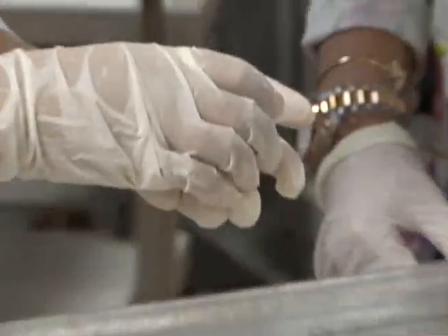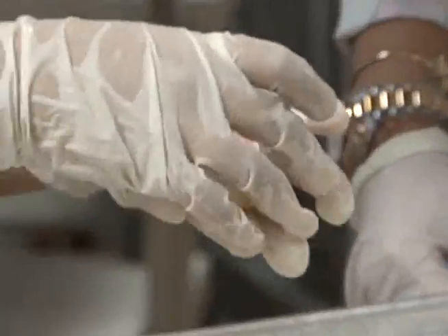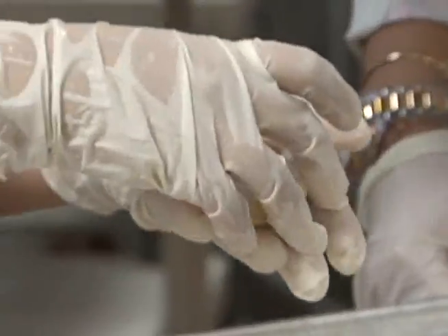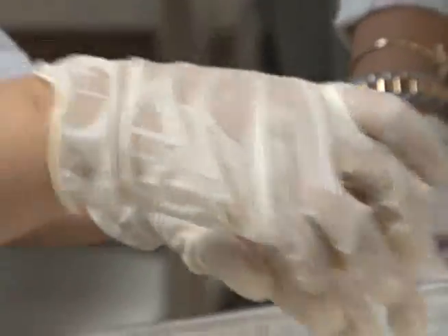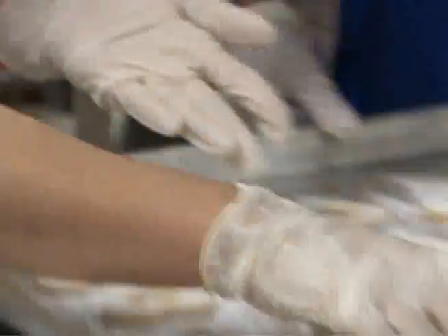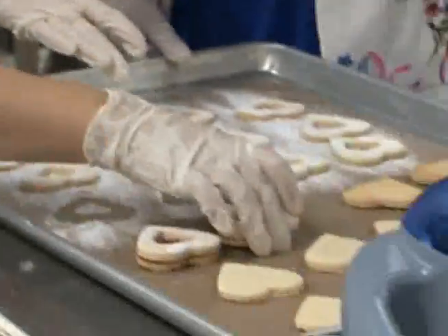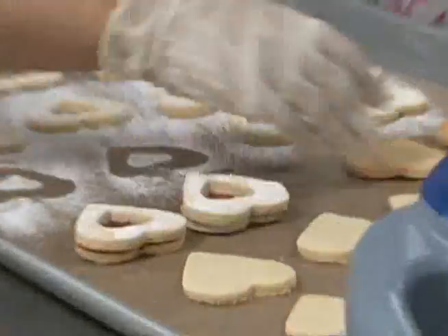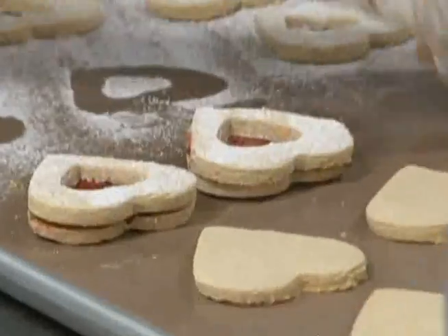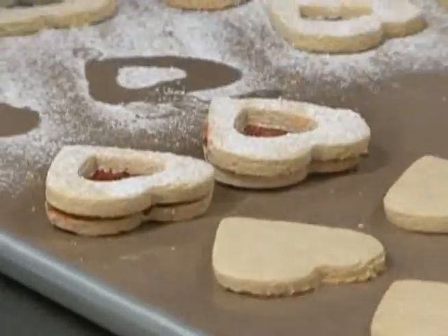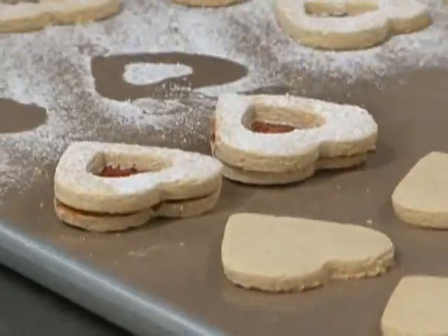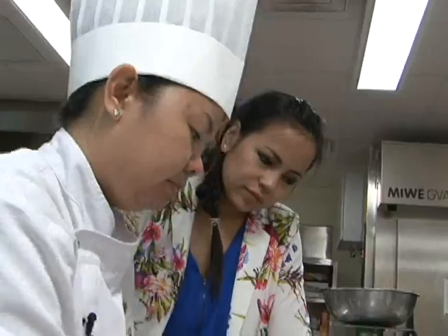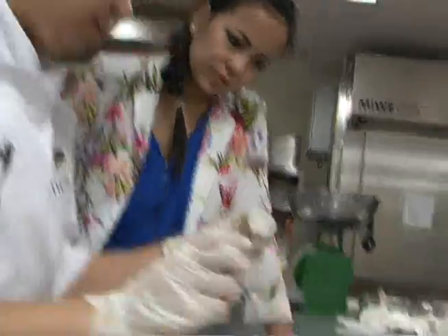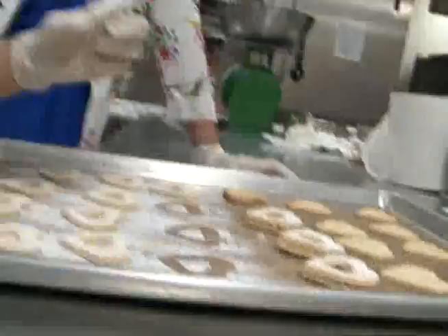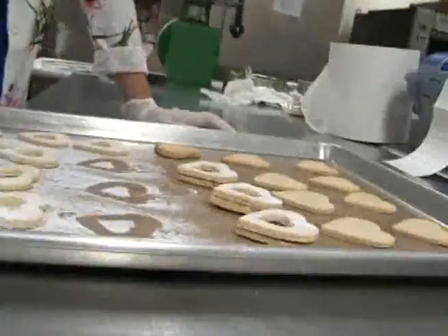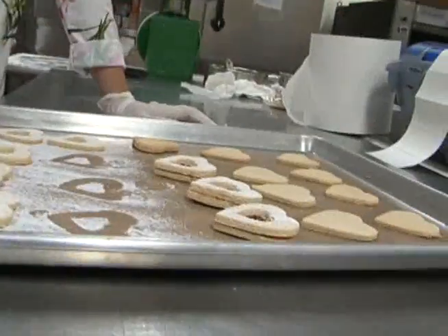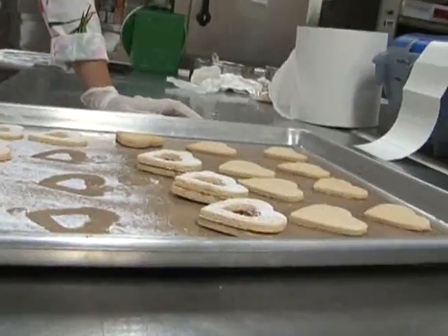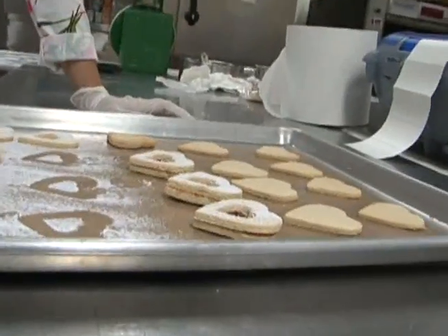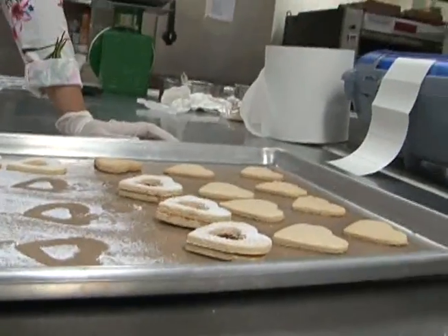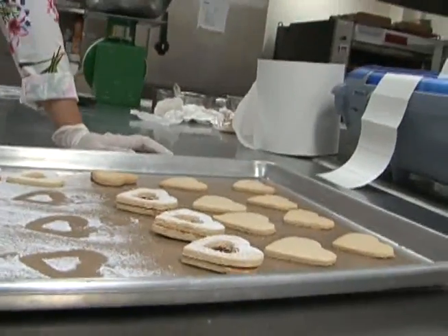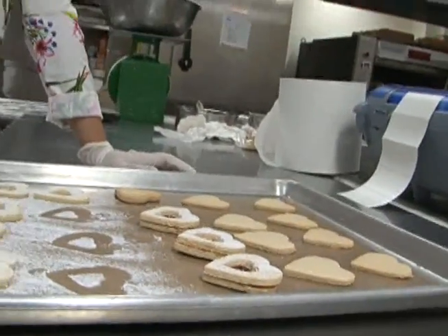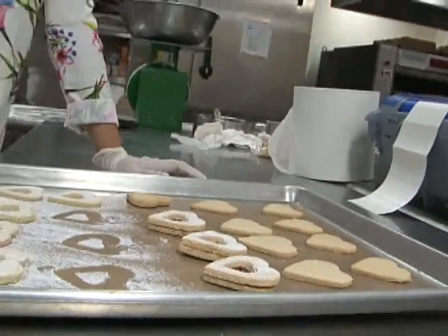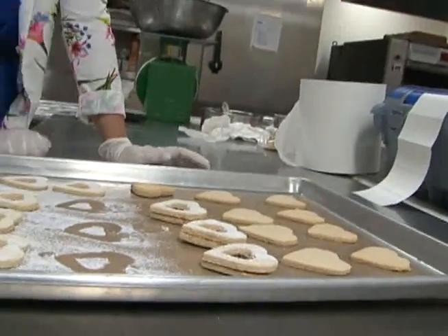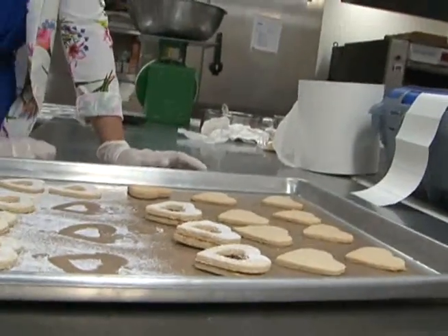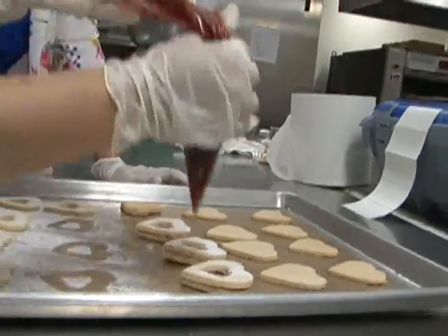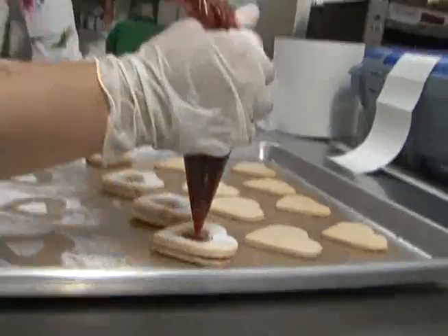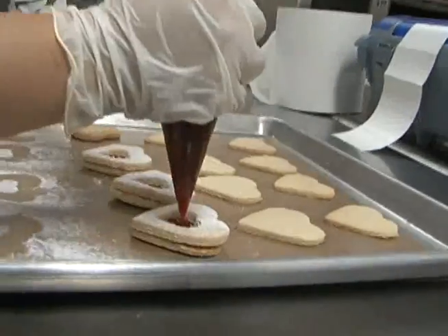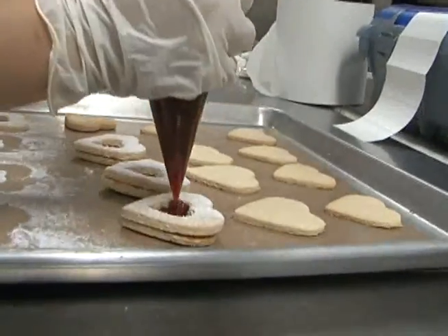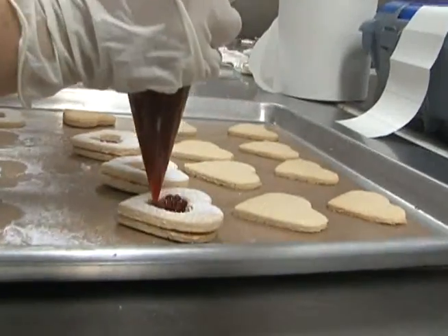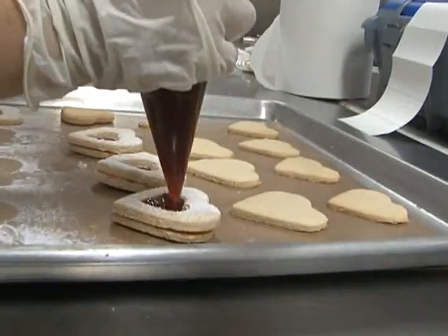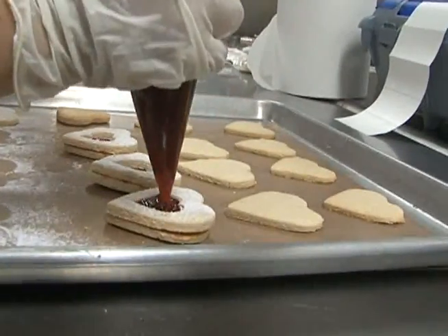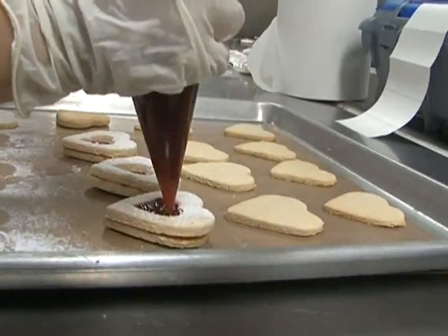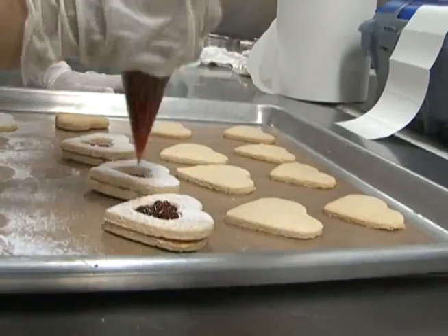Good news is these cookies last about two weeks. The older they are, the softer they'll get.